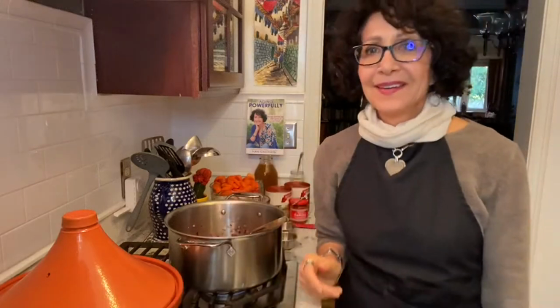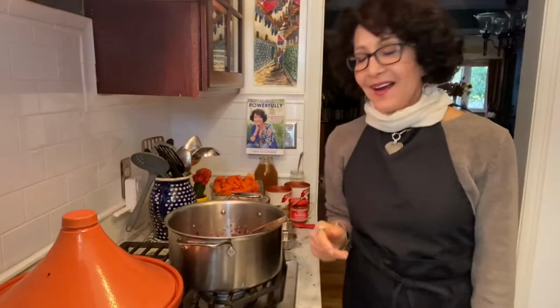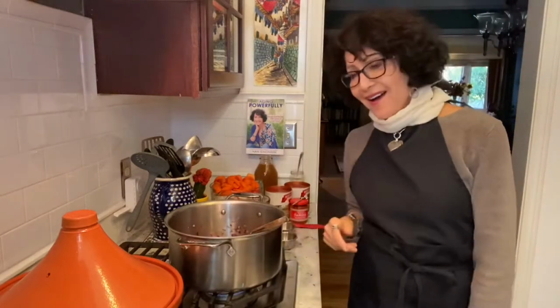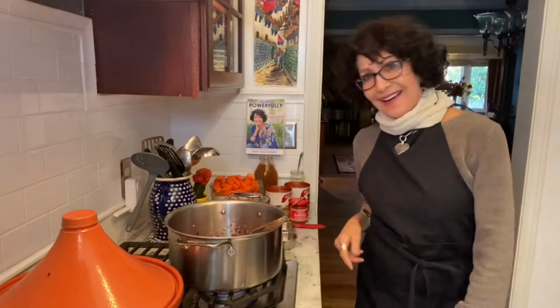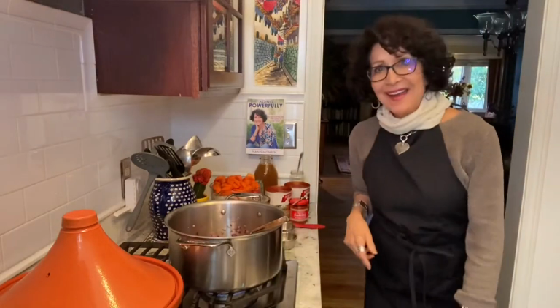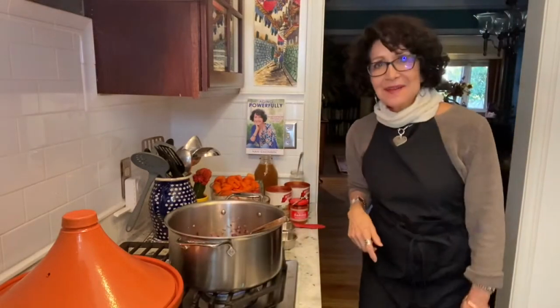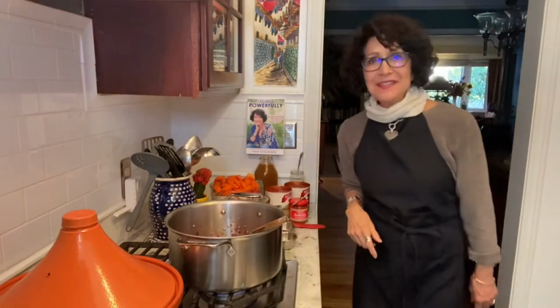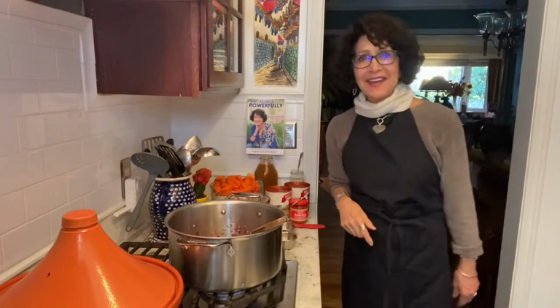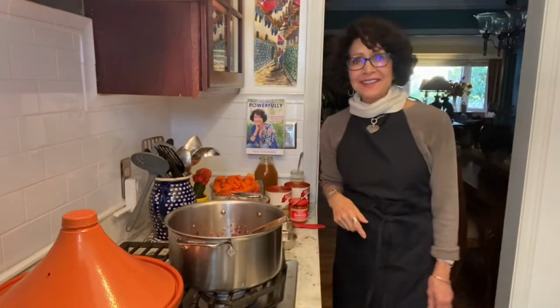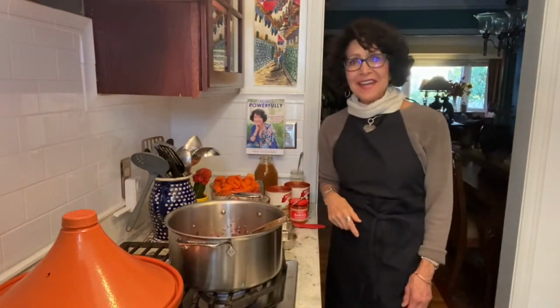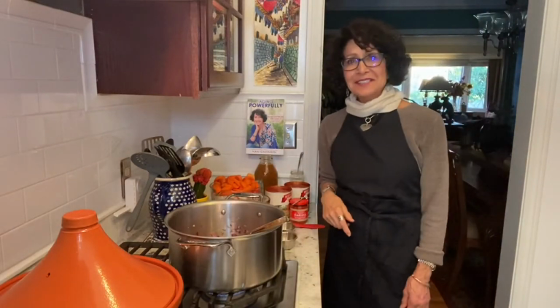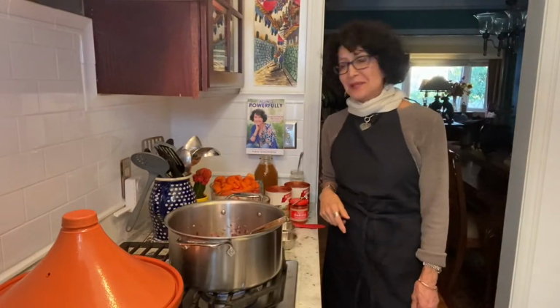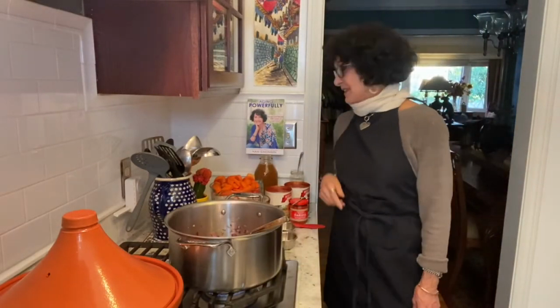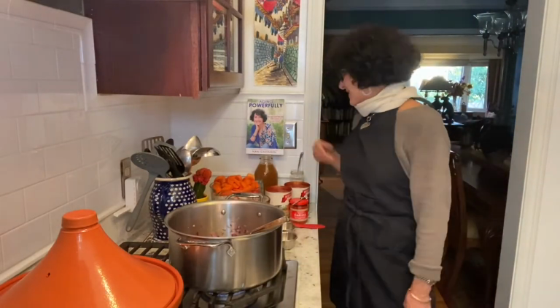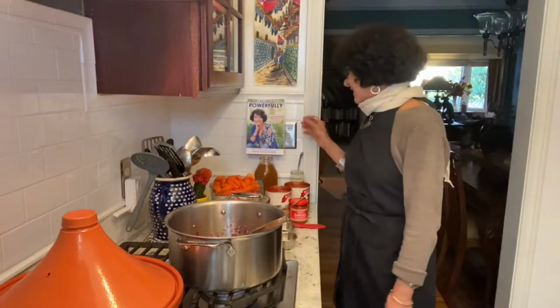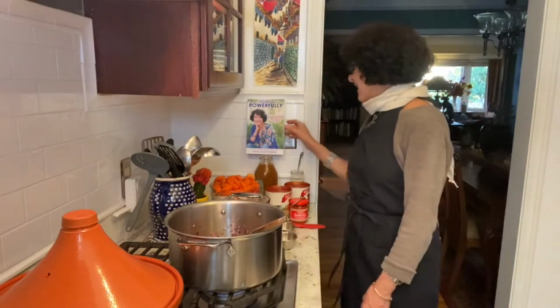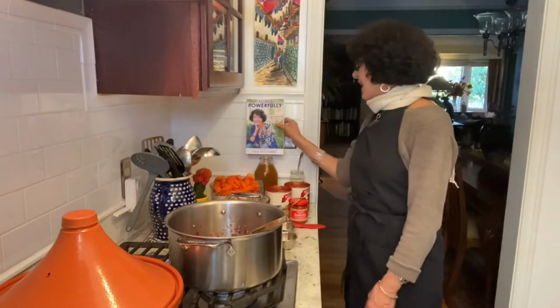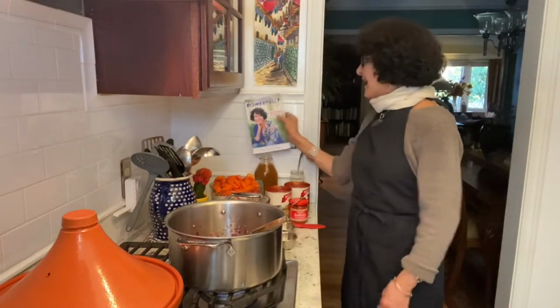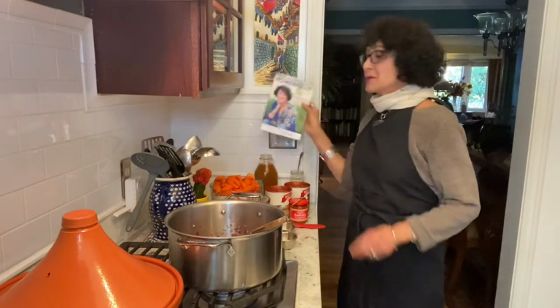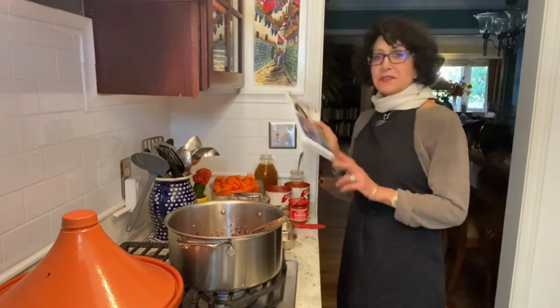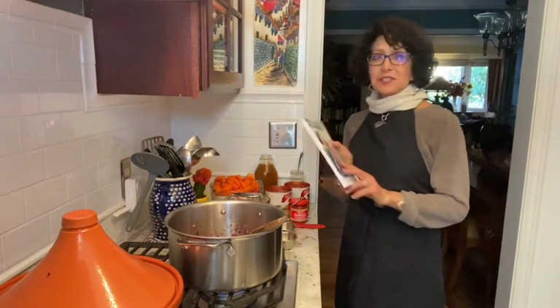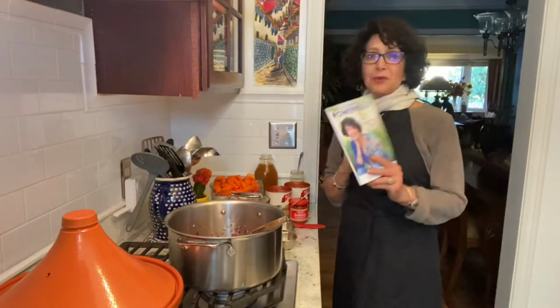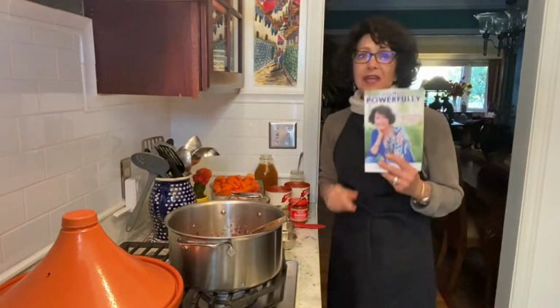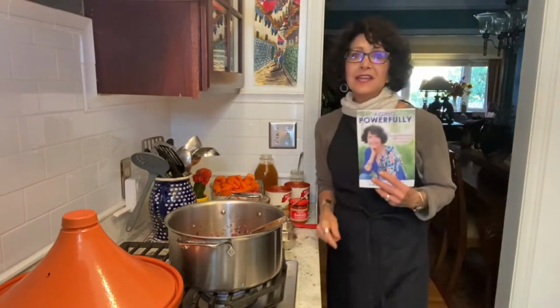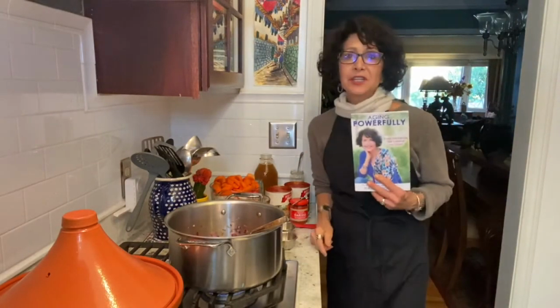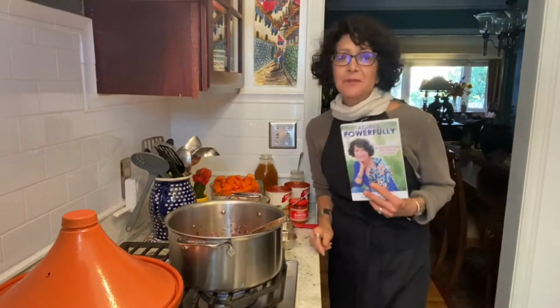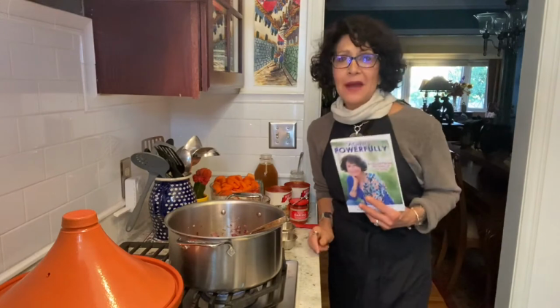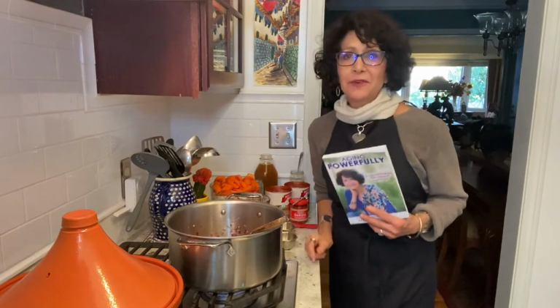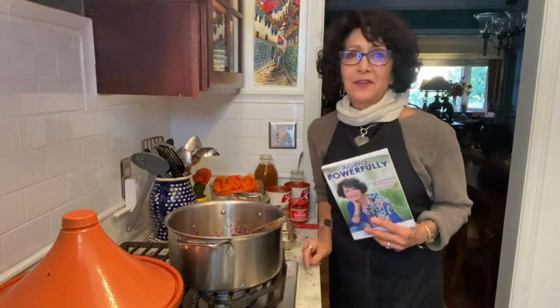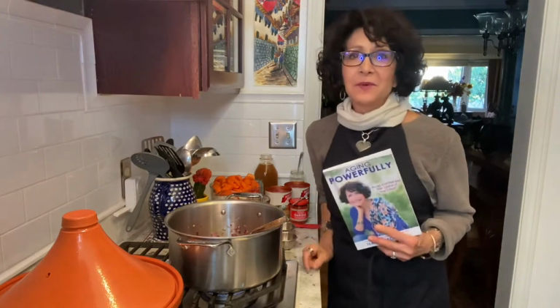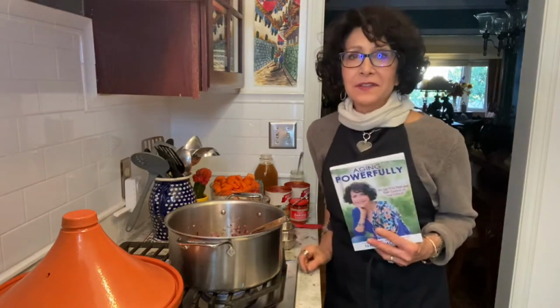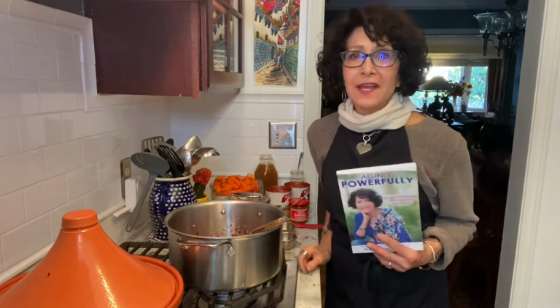Hi, I'm Nan, Nan Simonson. I wrote this book, Aging Powerfully with Nan.